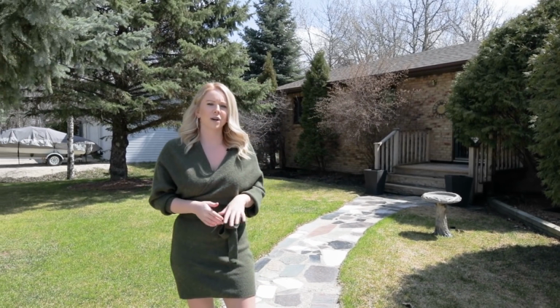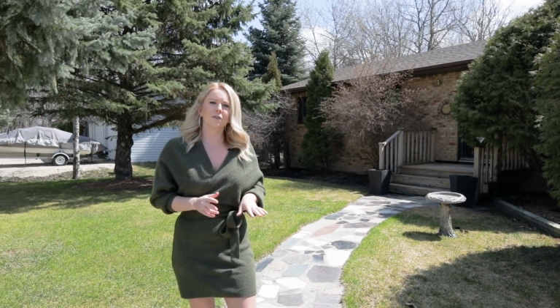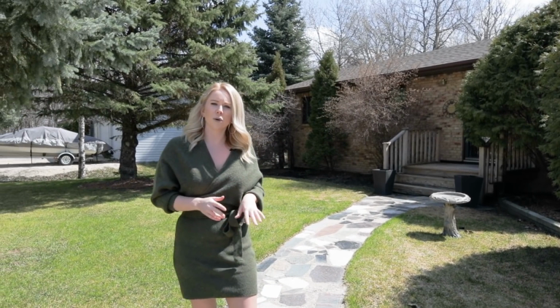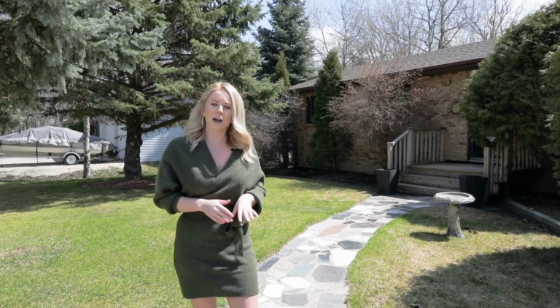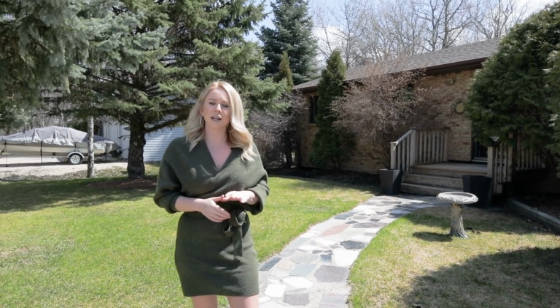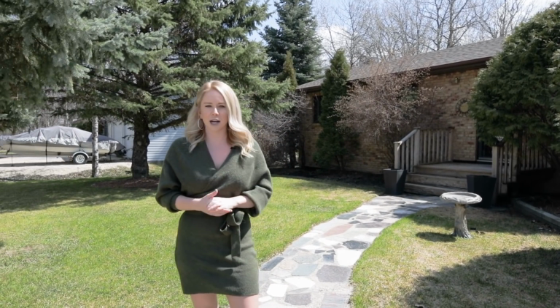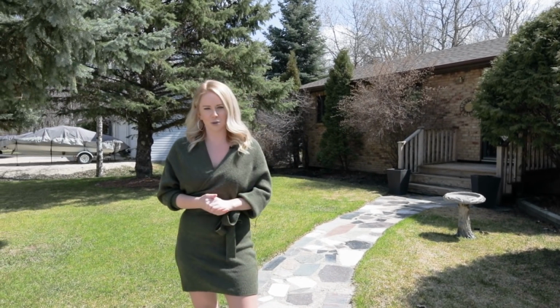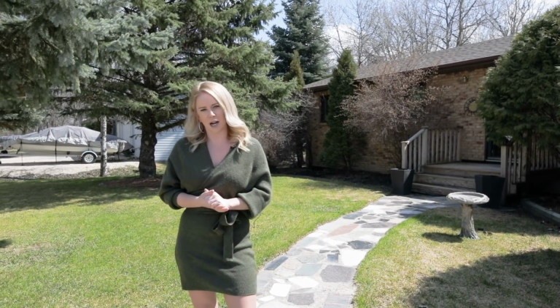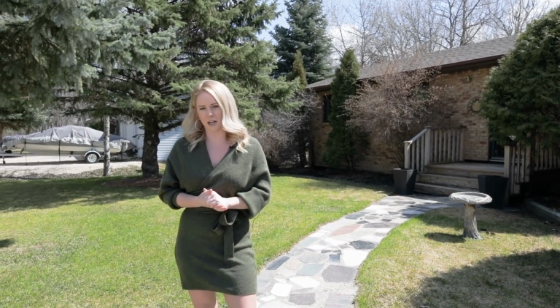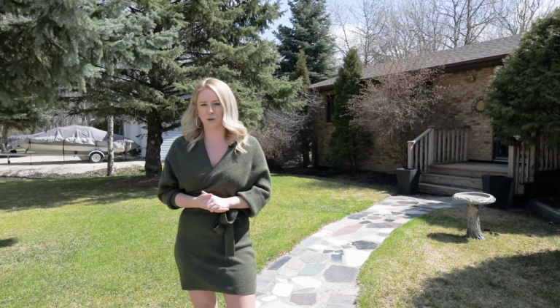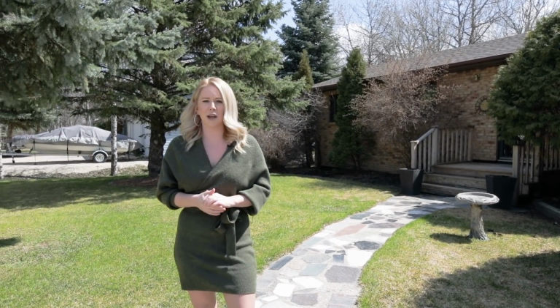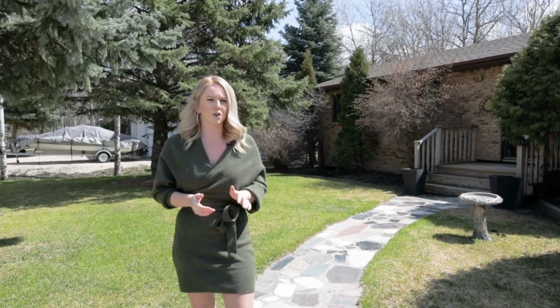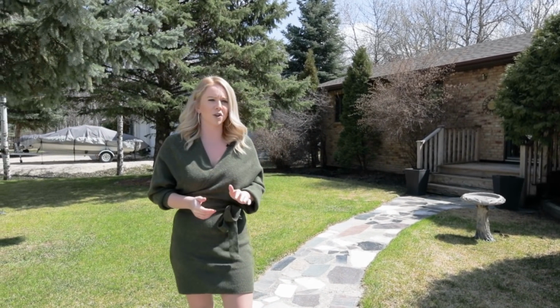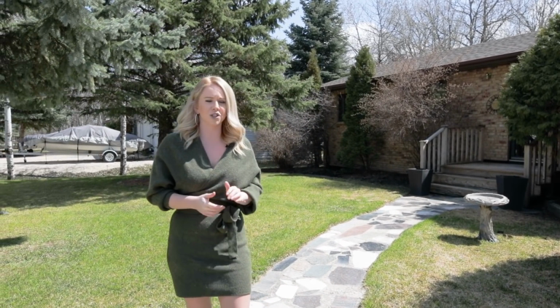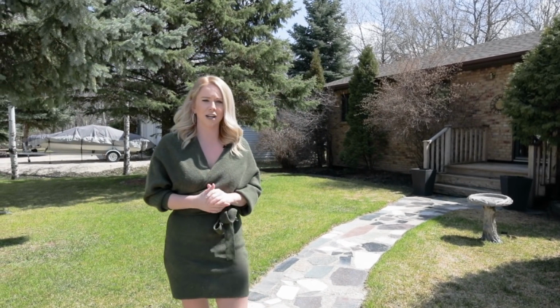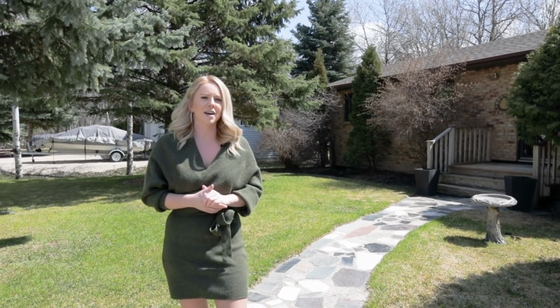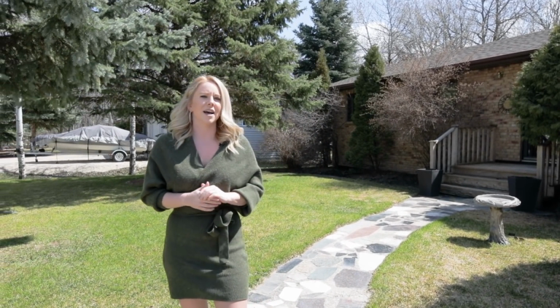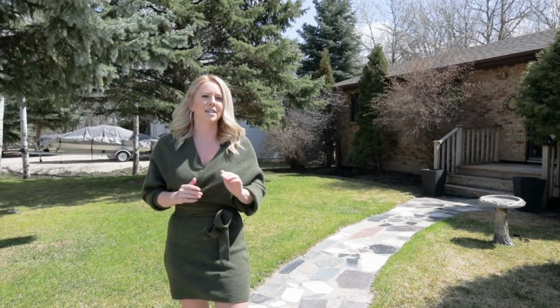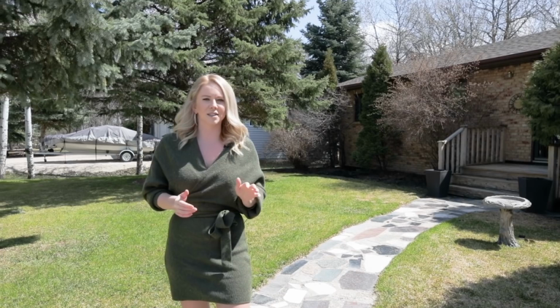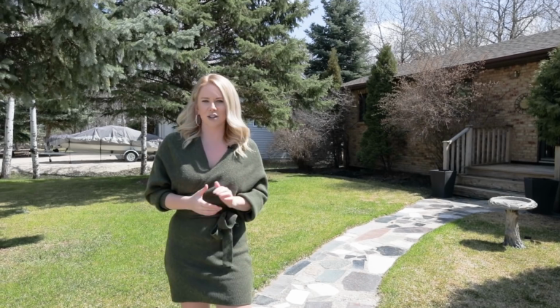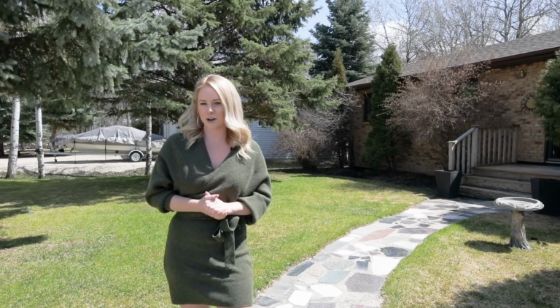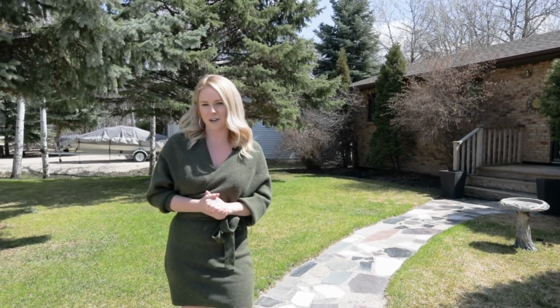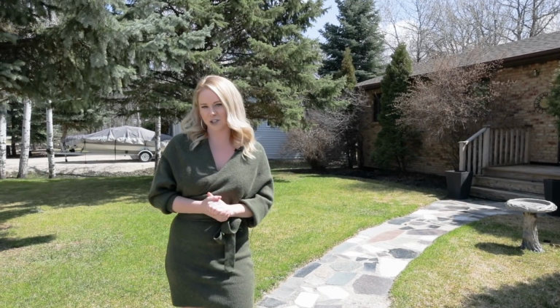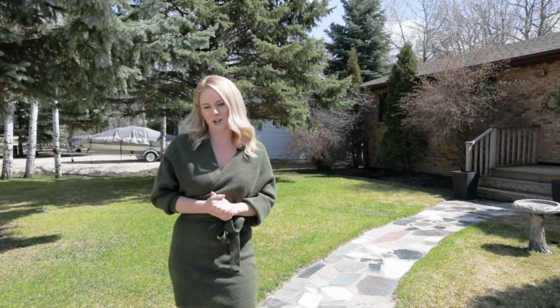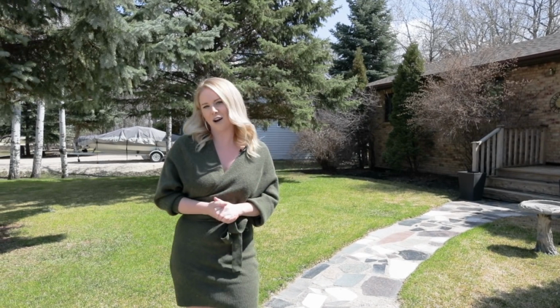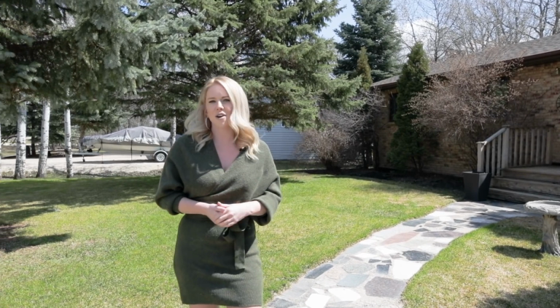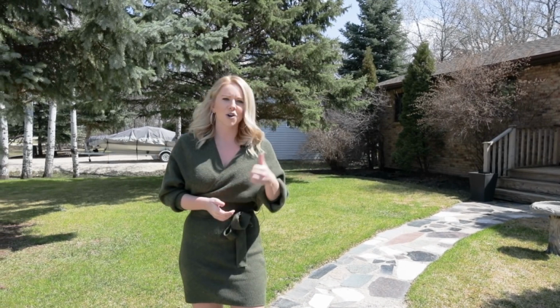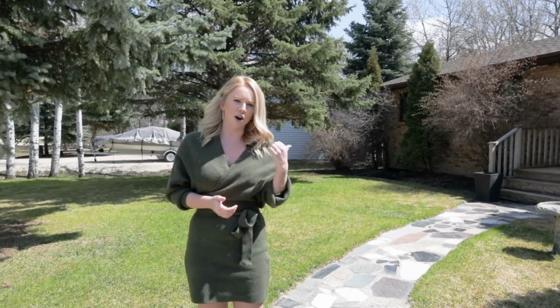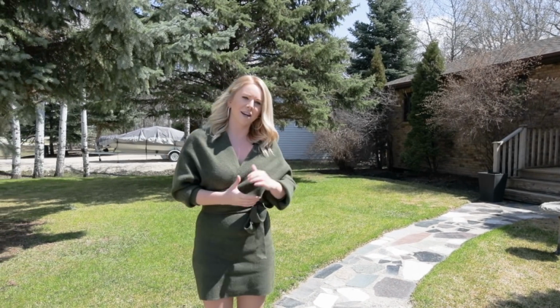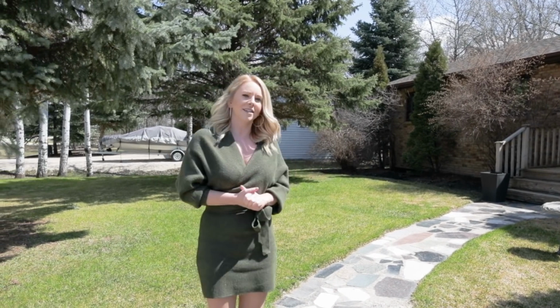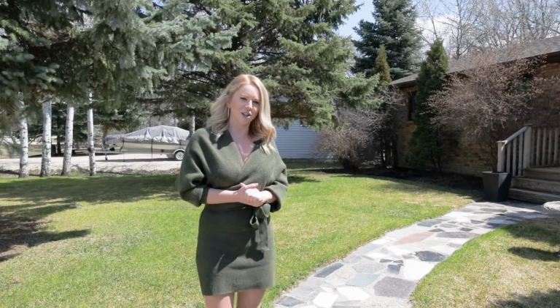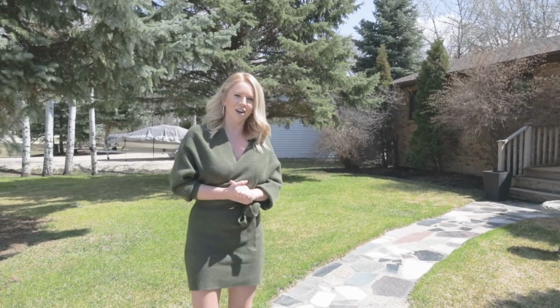We have a formal and casual dining room, main floor laundry, and tons of other great features you're going to love. Go on in and take a look.